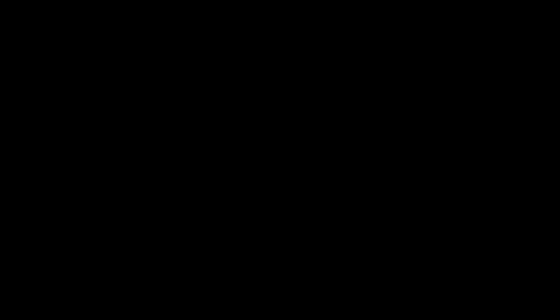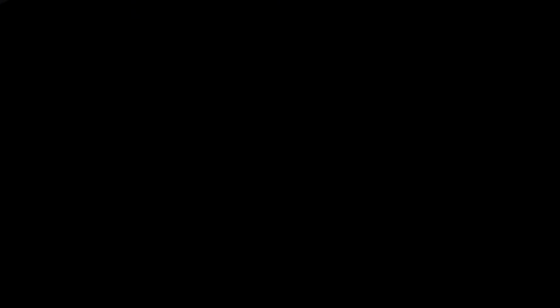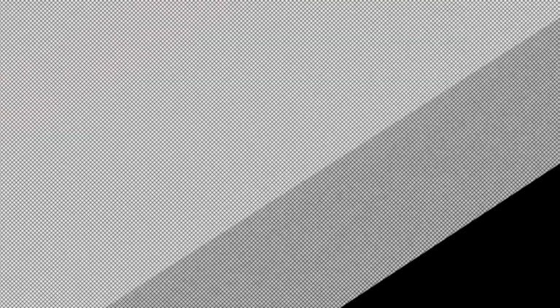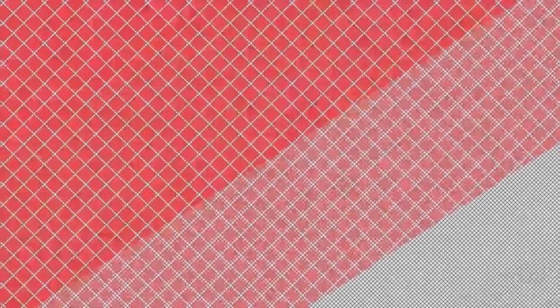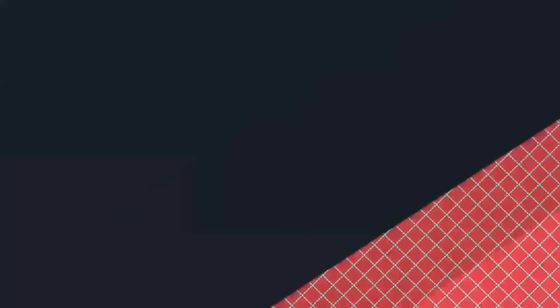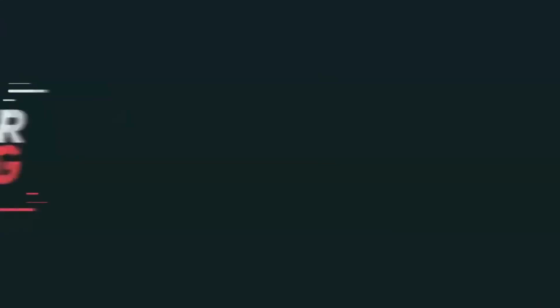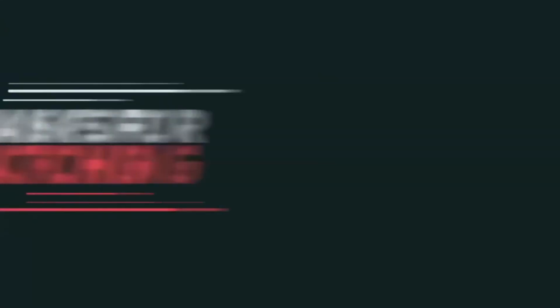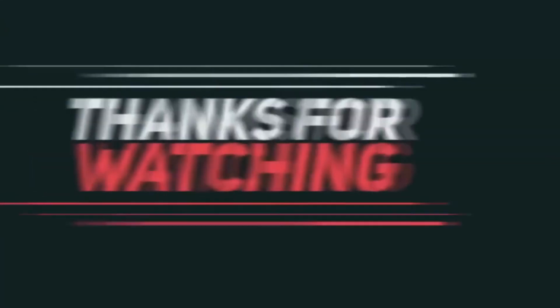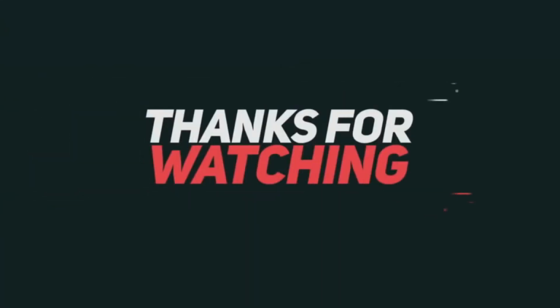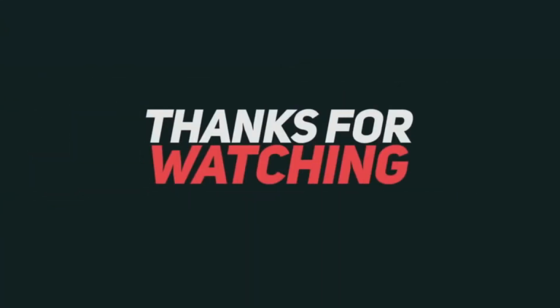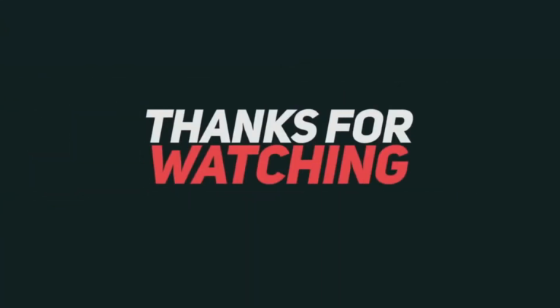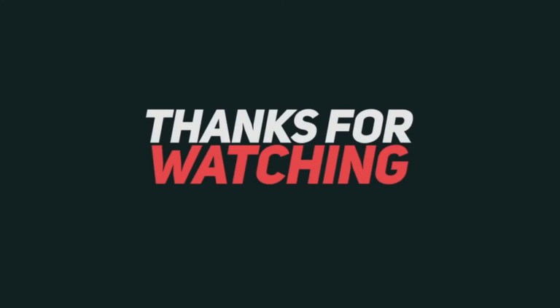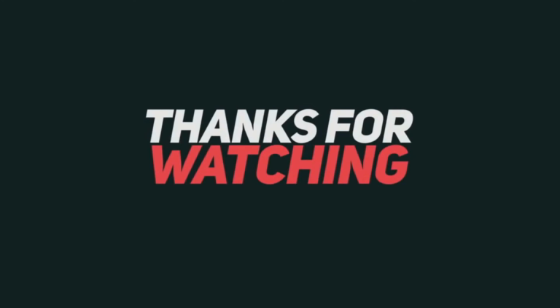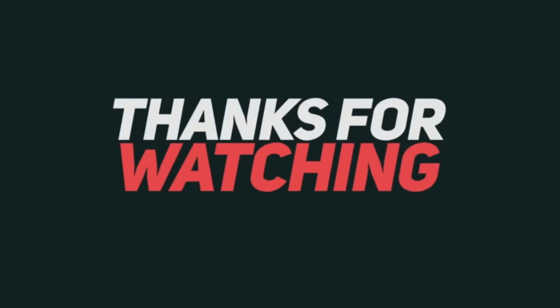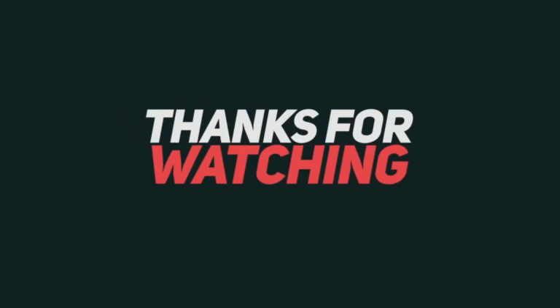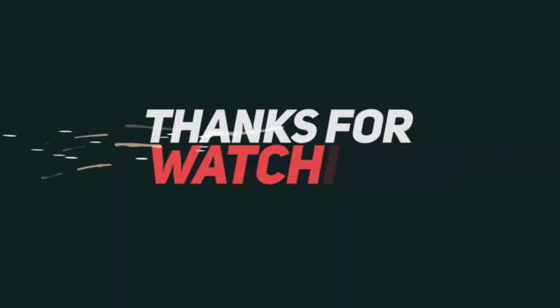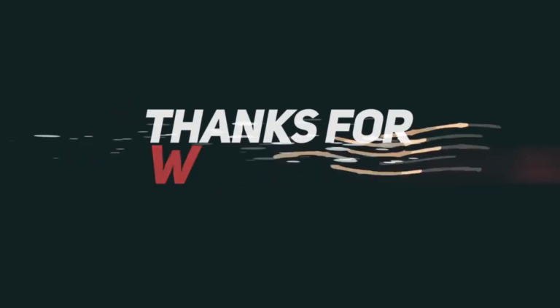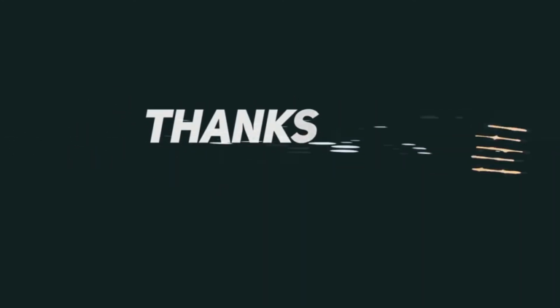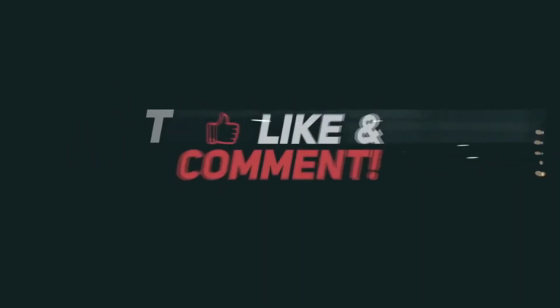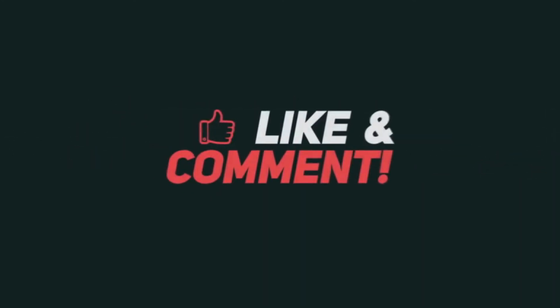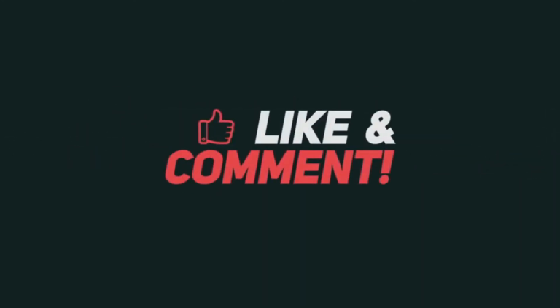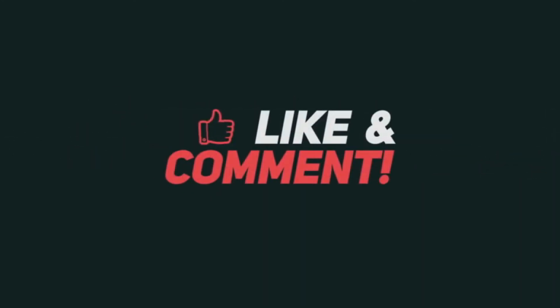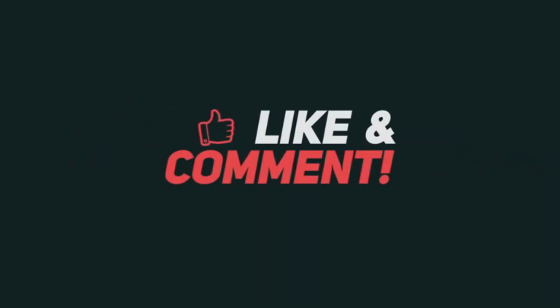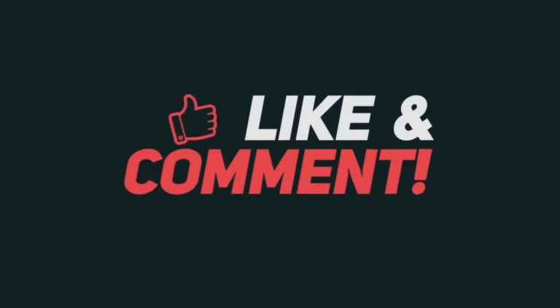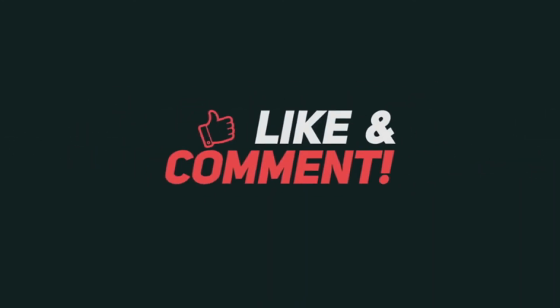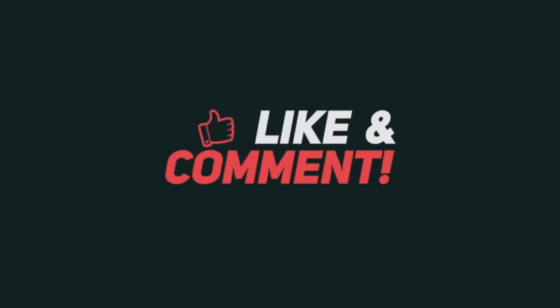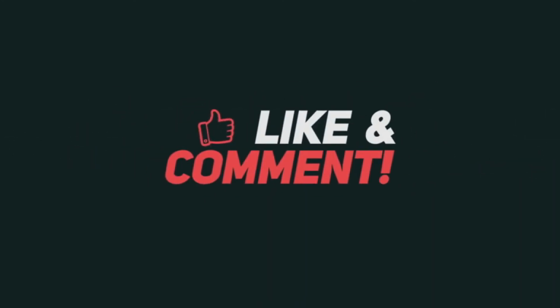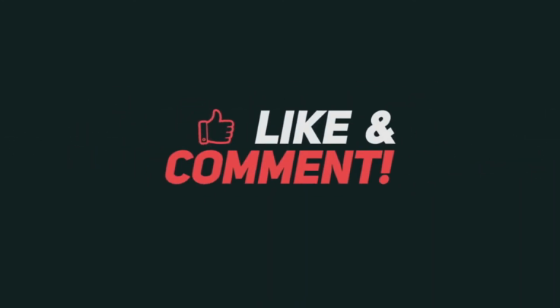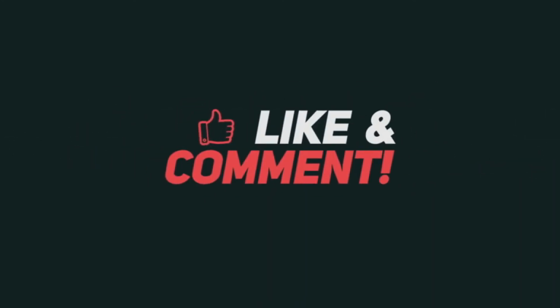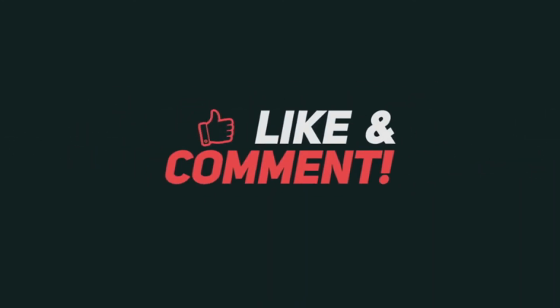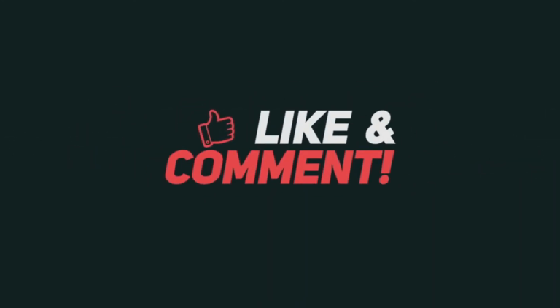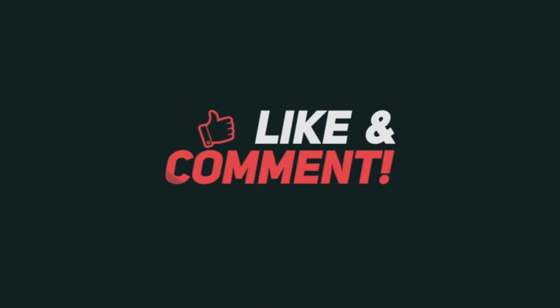Thanks for watching, I hope you liked the video. Please like and share, and let us know your opinion about this video in the comments section.